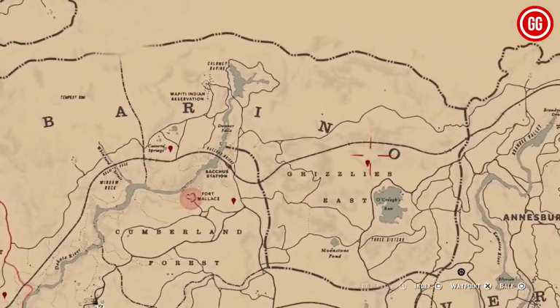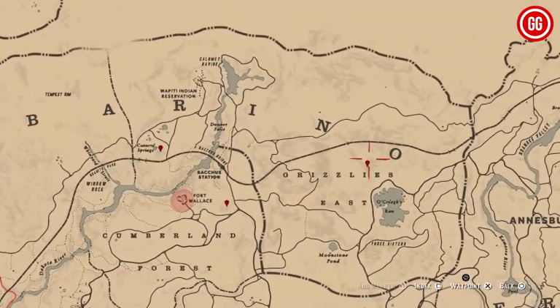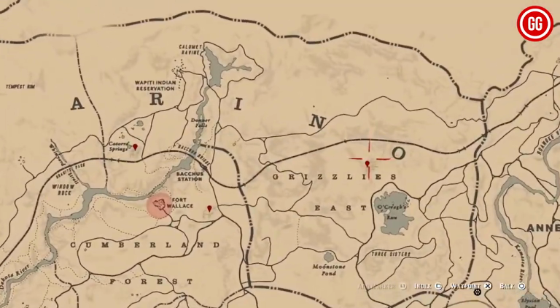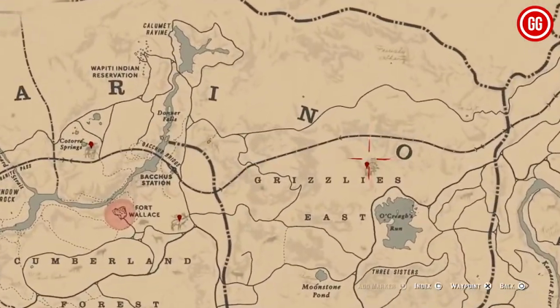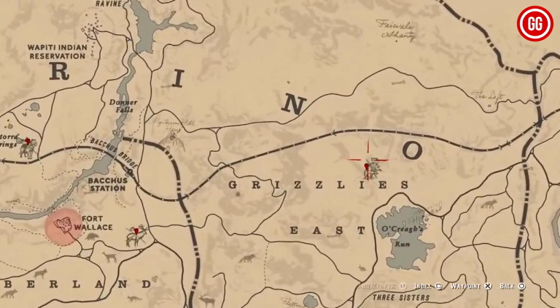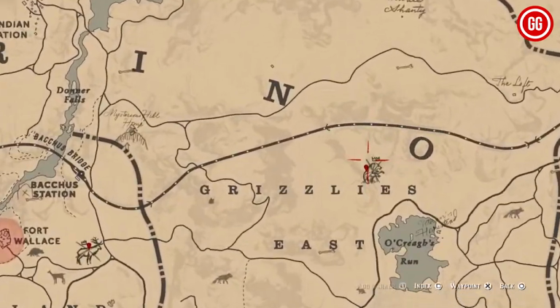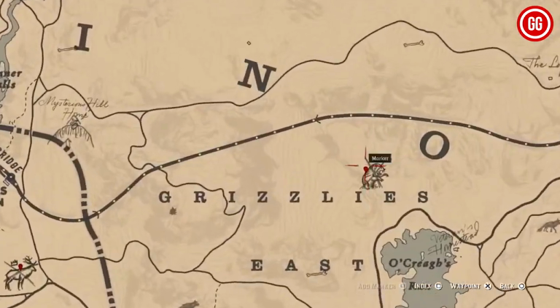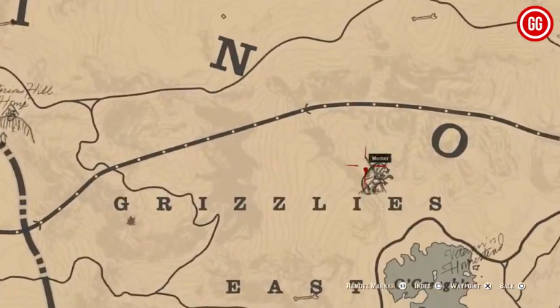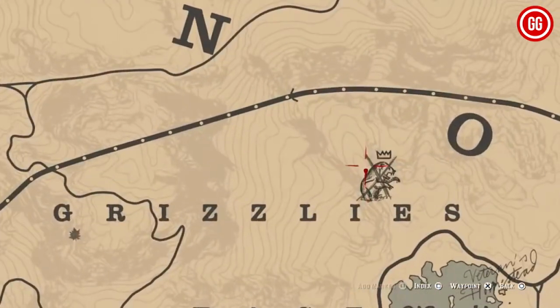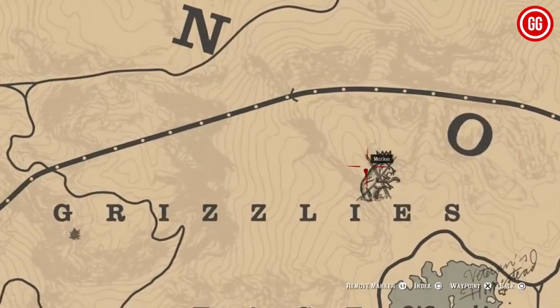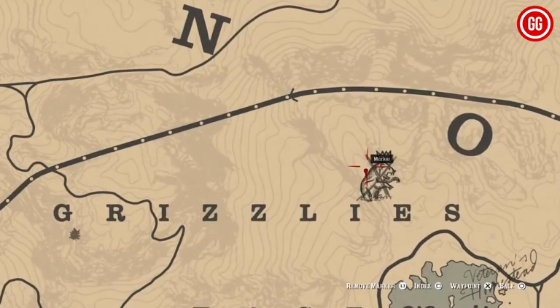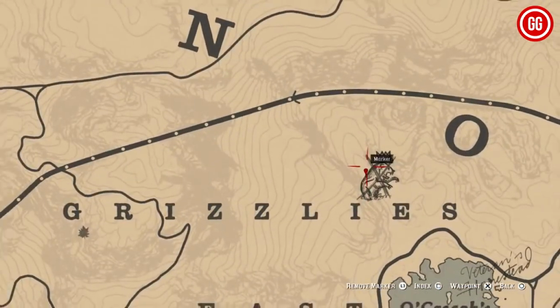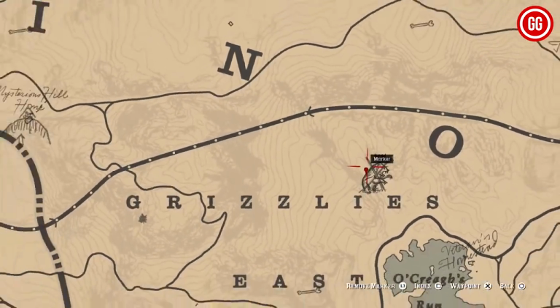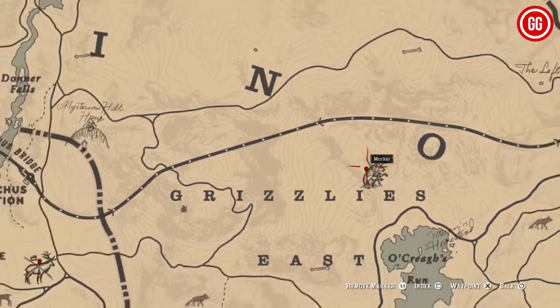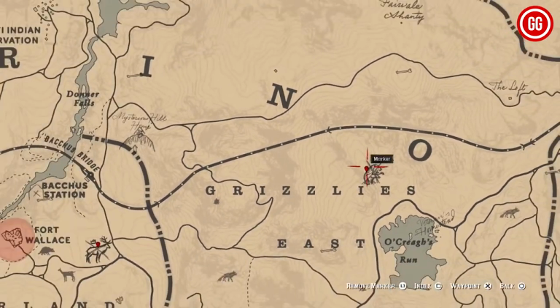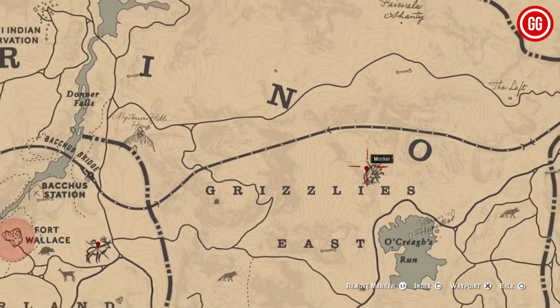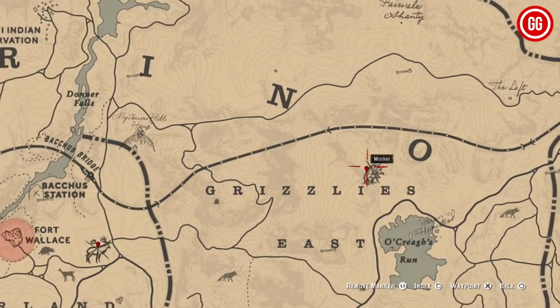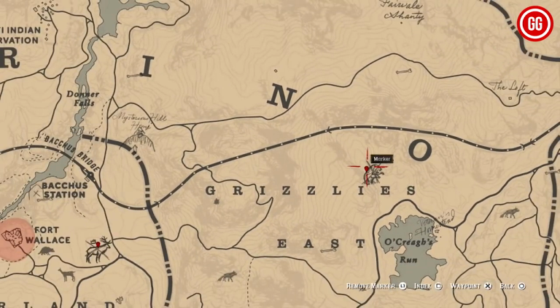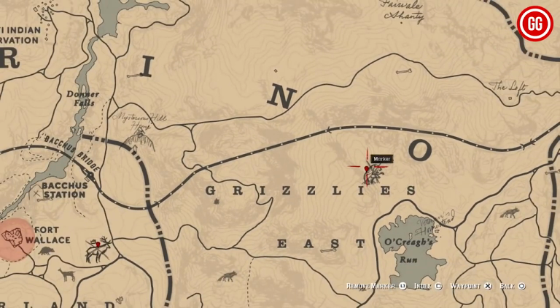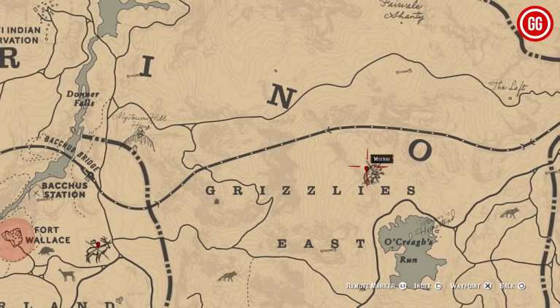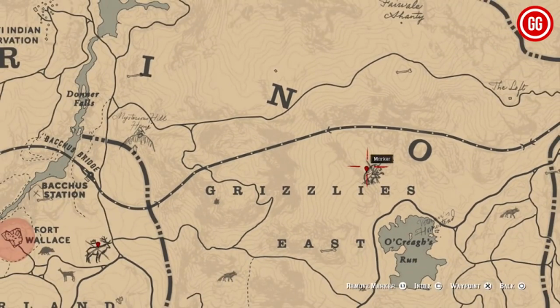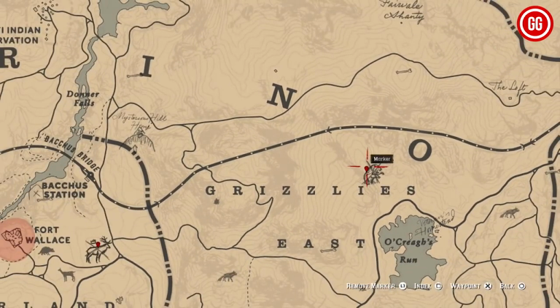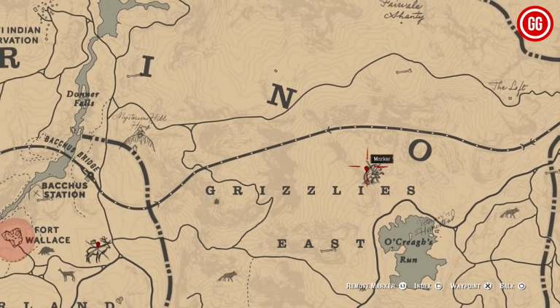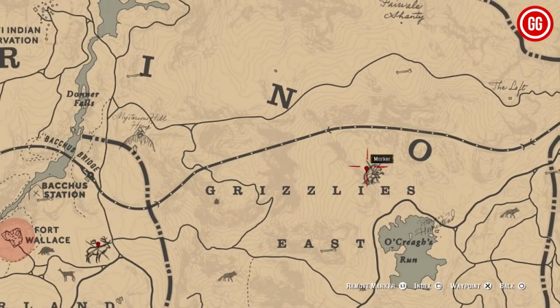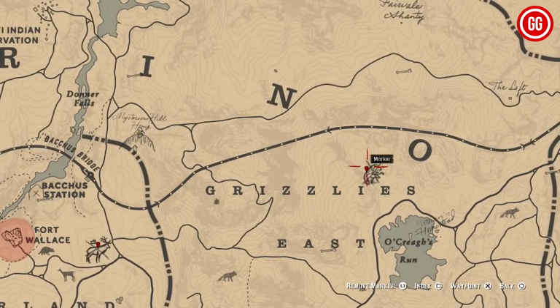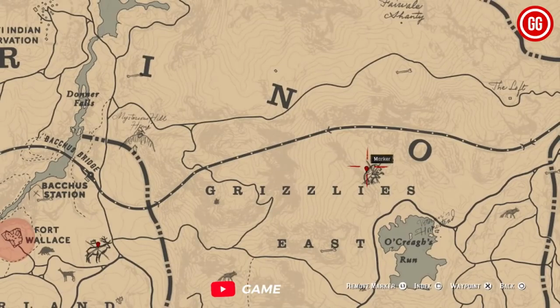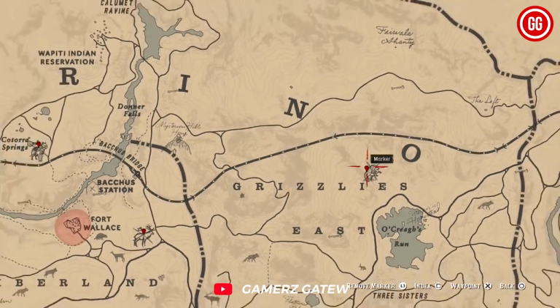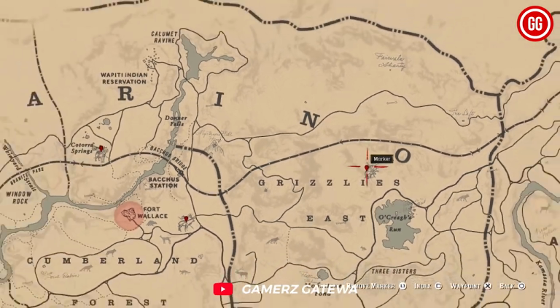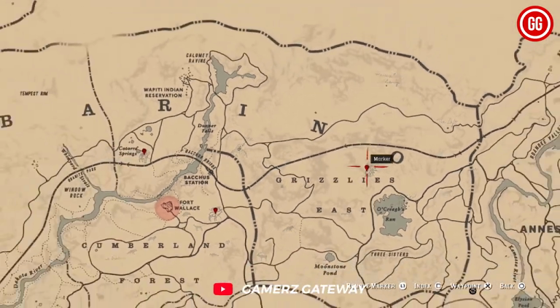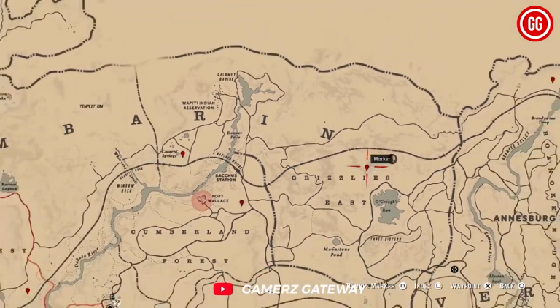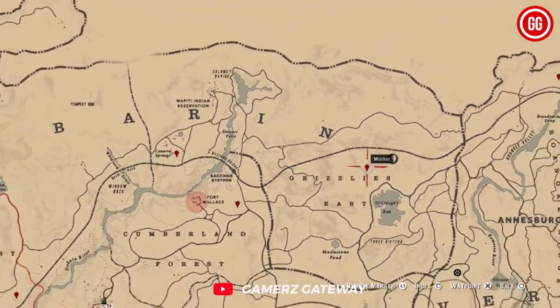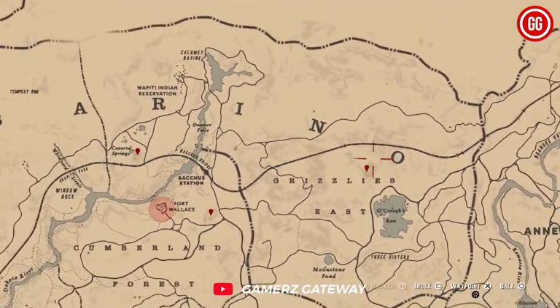Next up, we're going even further south to Fort Wallace, where you can encounter the legendary alligator. It's hard to miss, trust me.